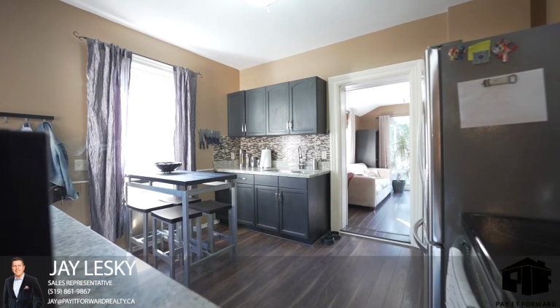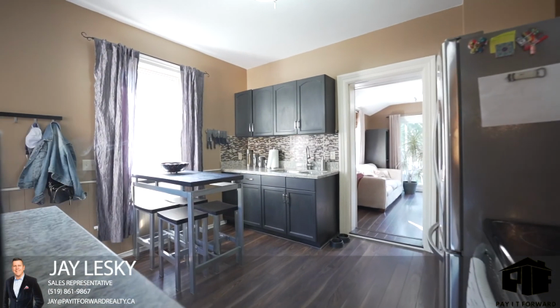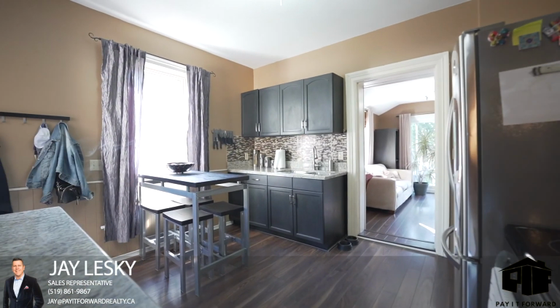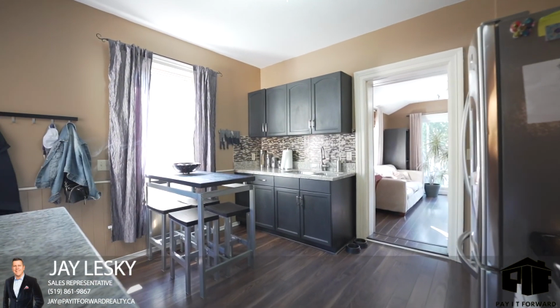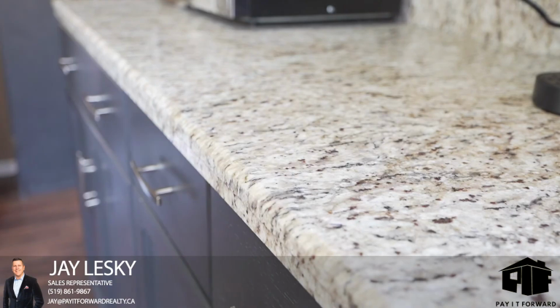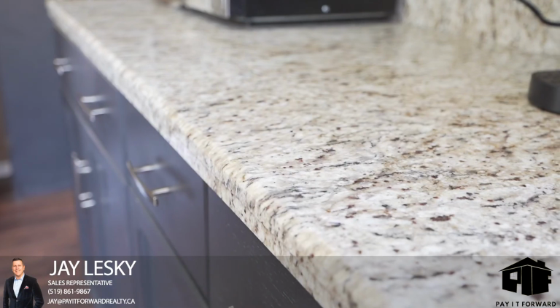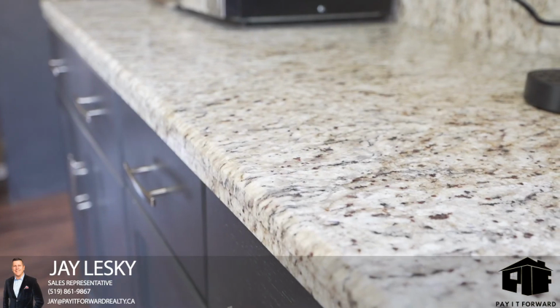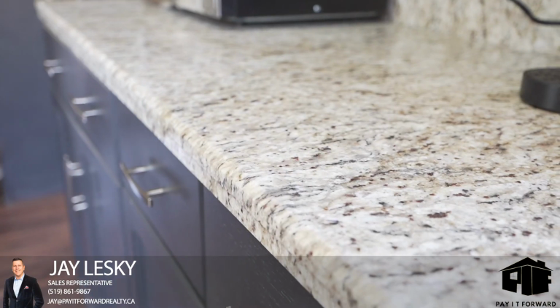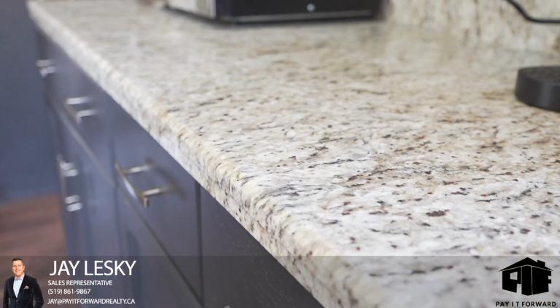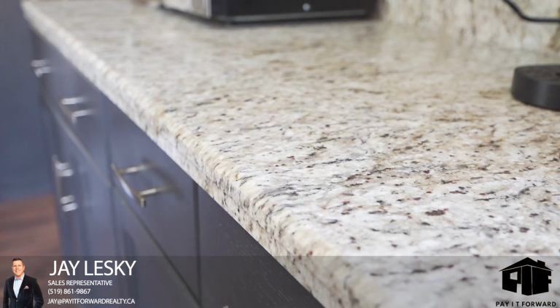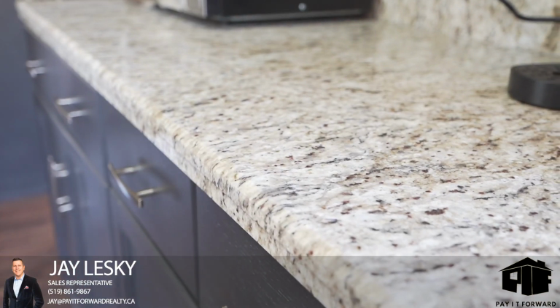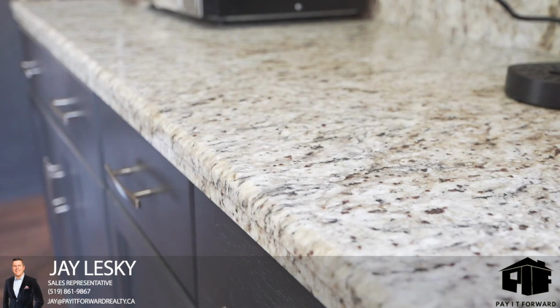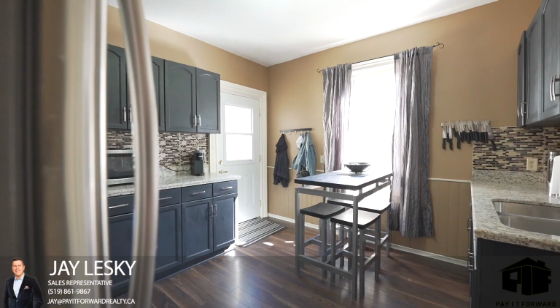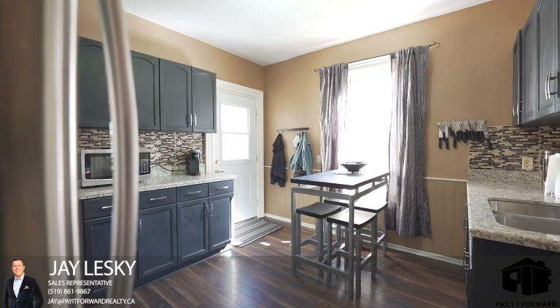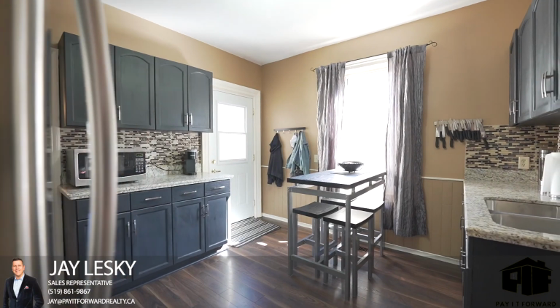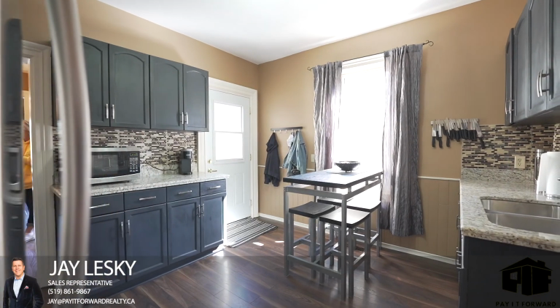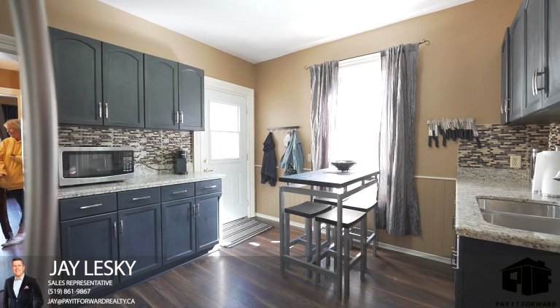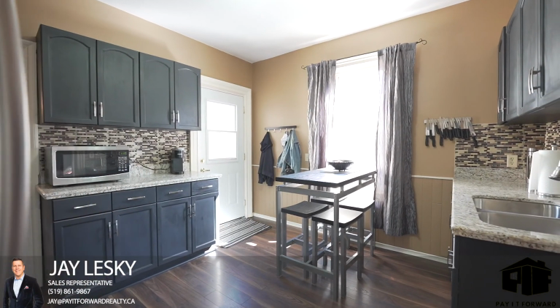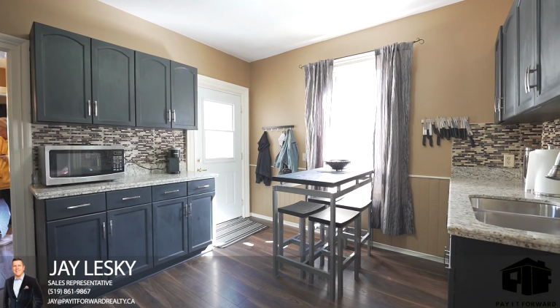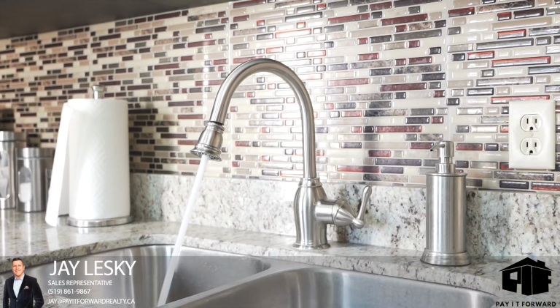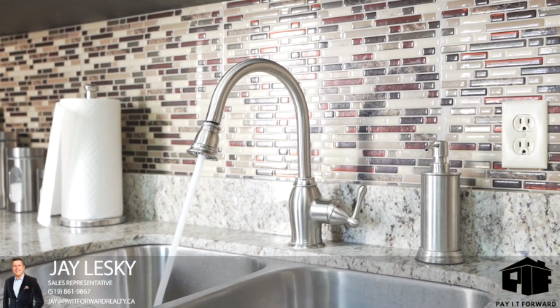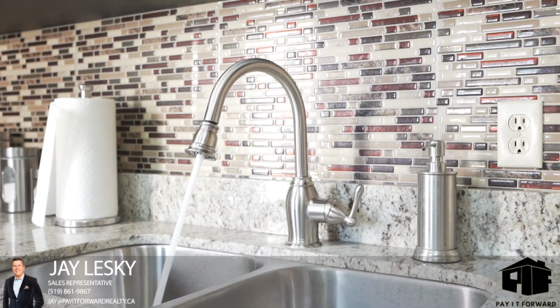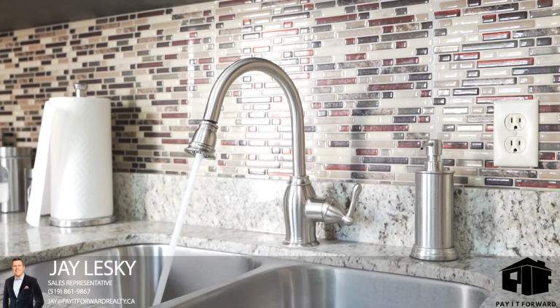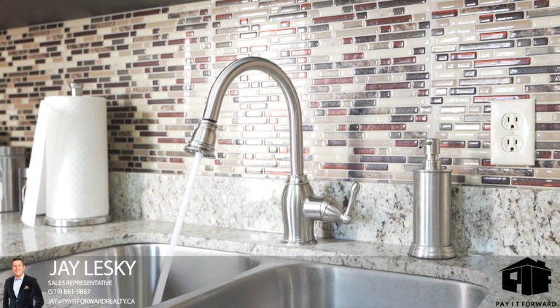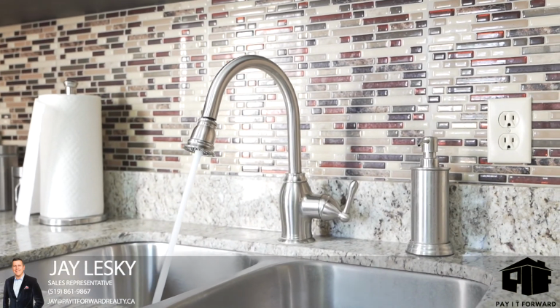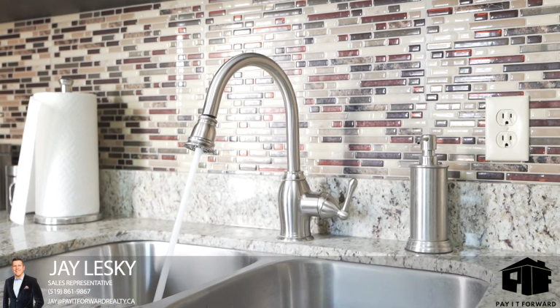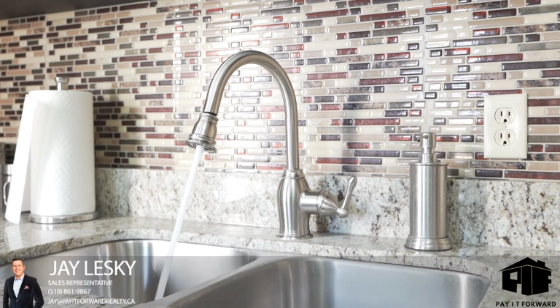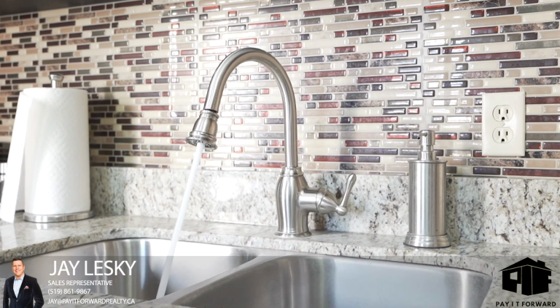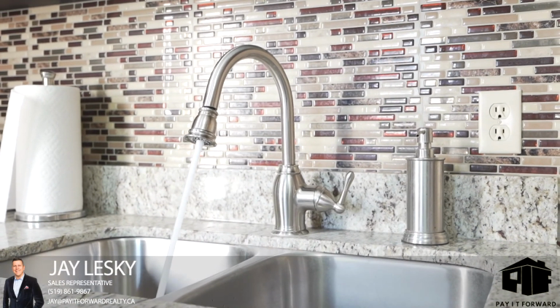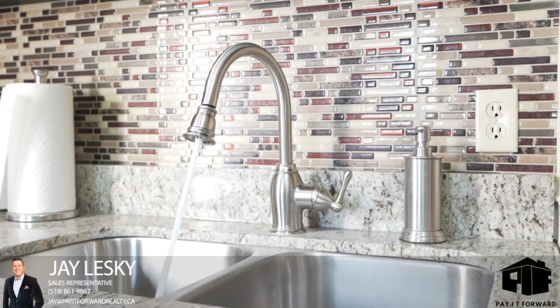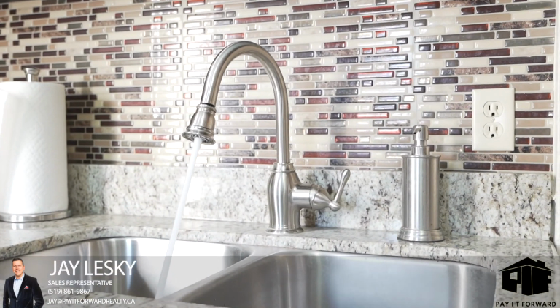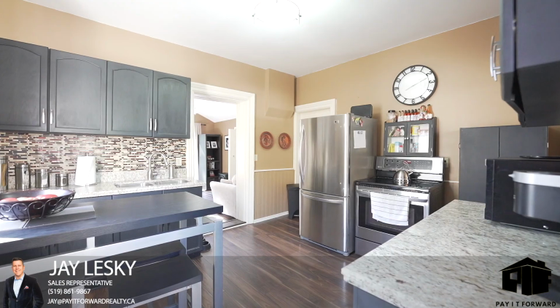The spacious kitchen comes complete with granite countertops, a beautiful backsplash, and rounding out the kitchen, you have brand new stainless steel appliances.